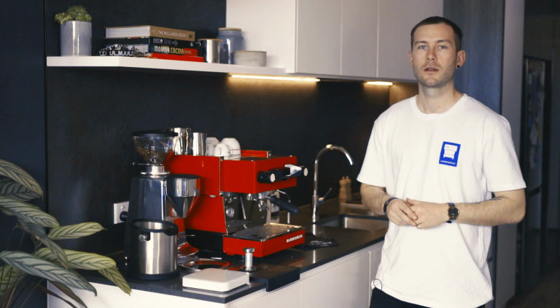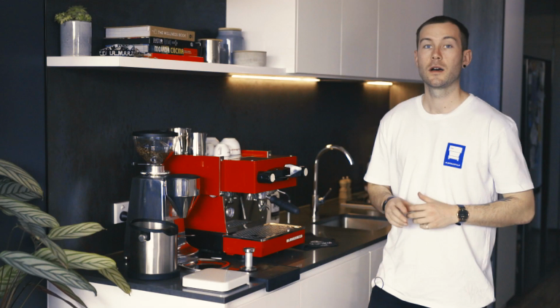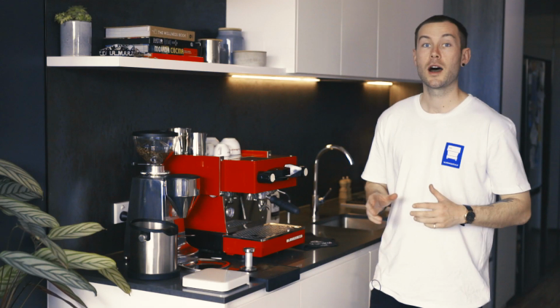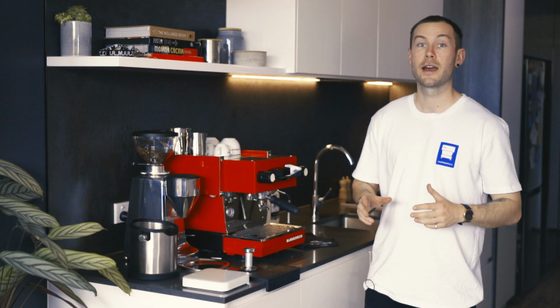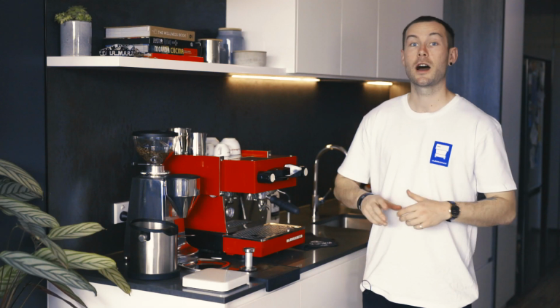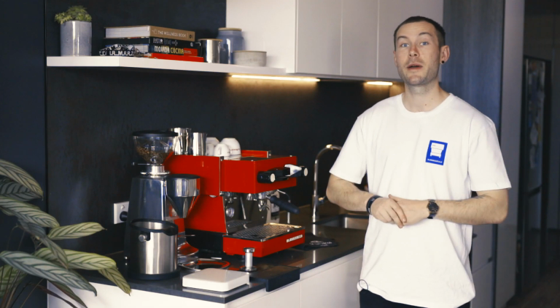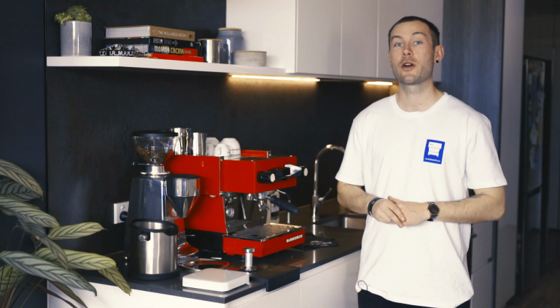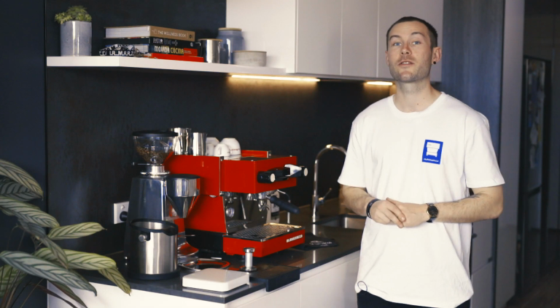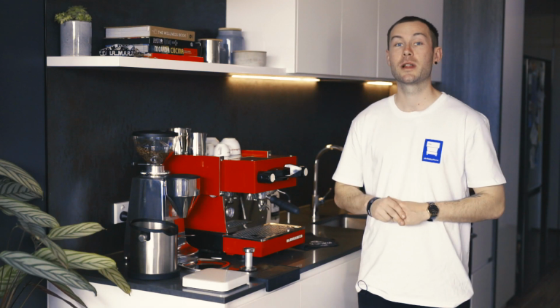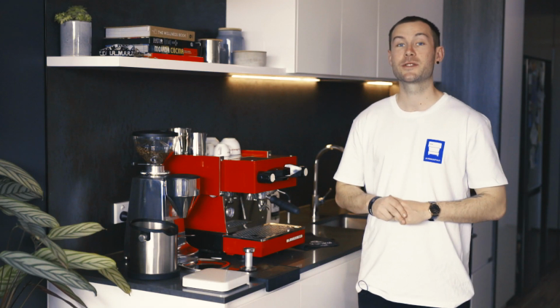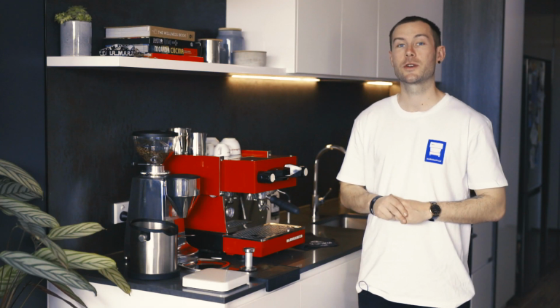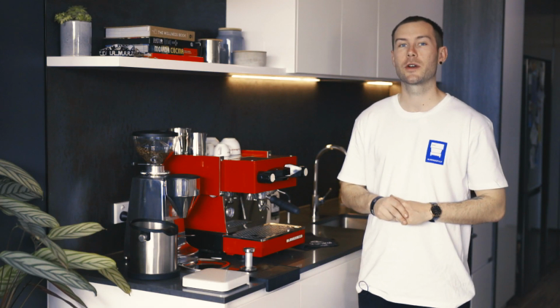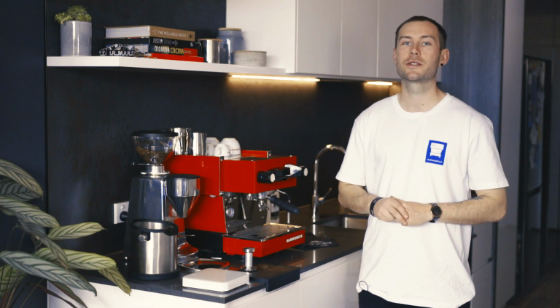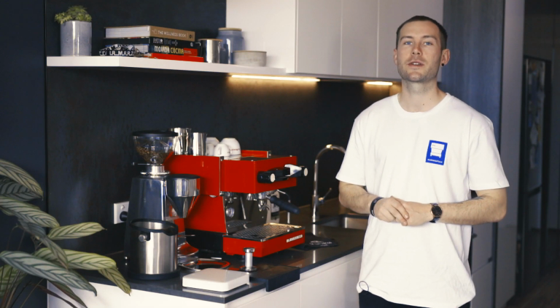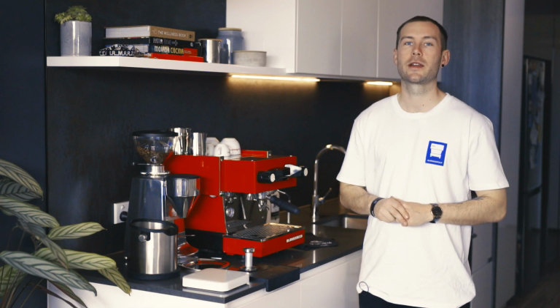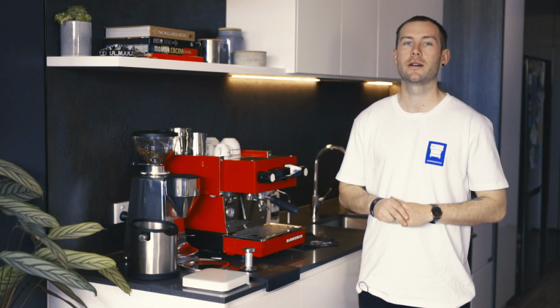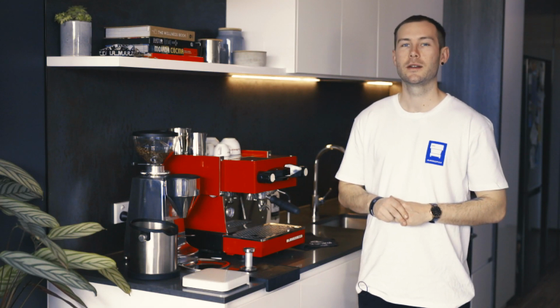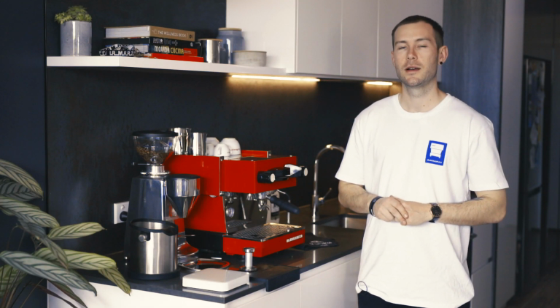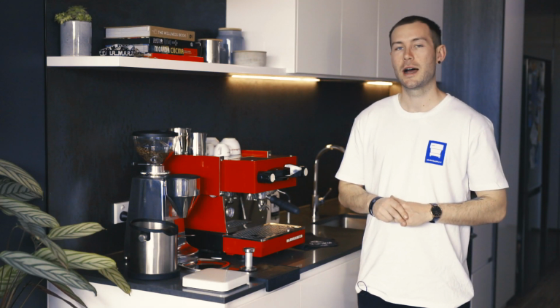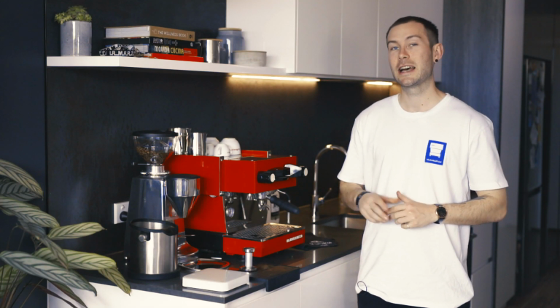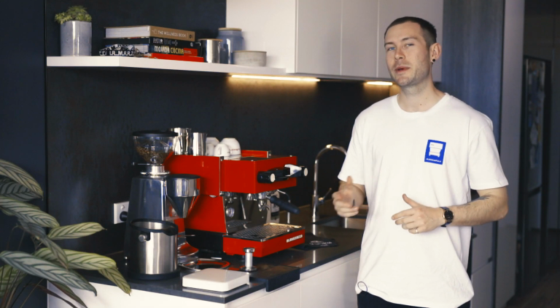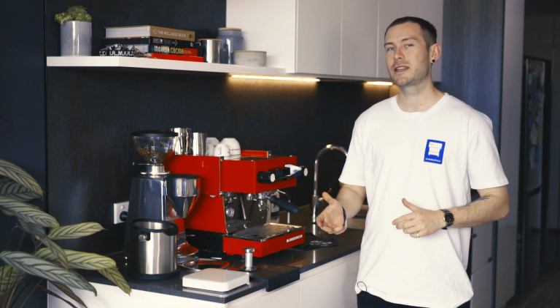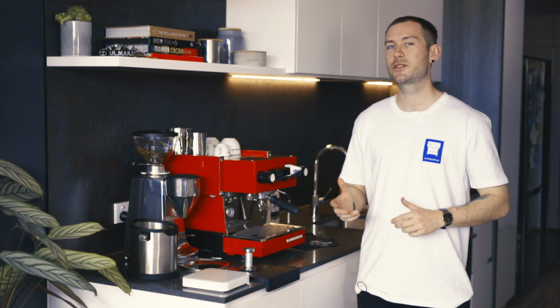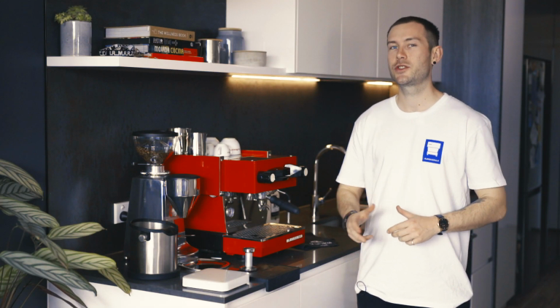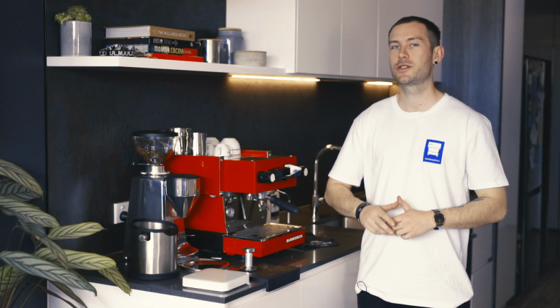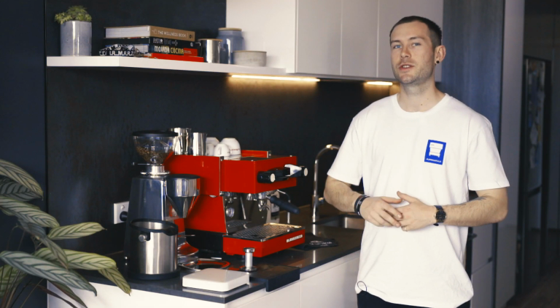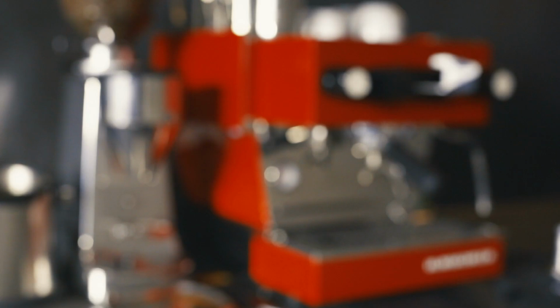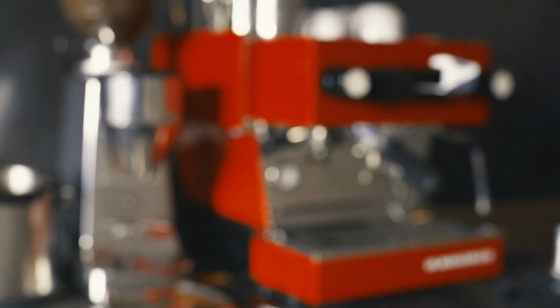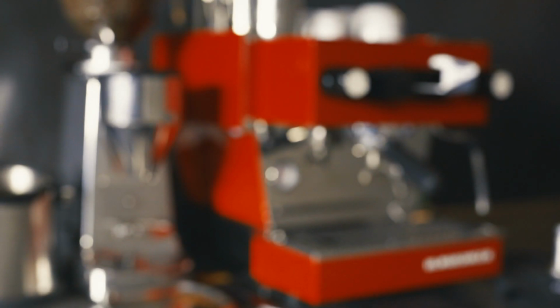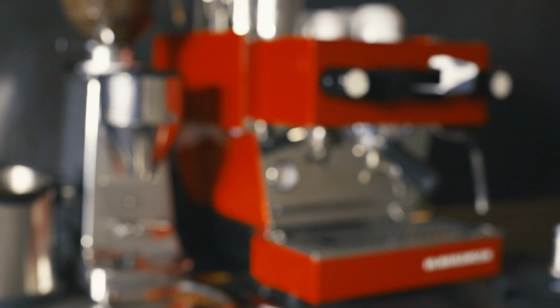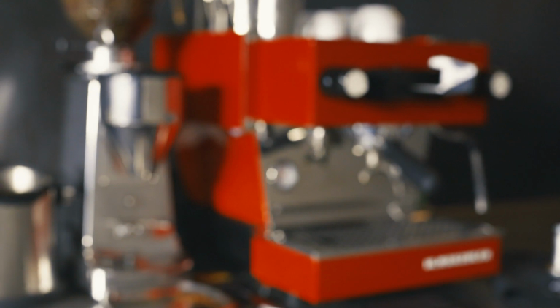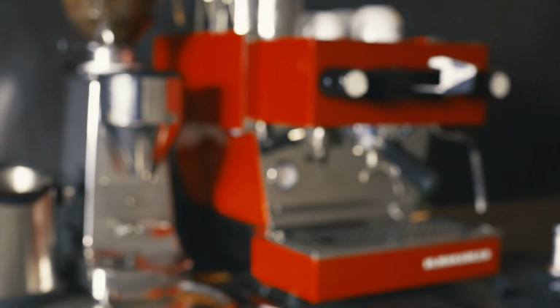Hi, I'm Eric from La Marzocco Australia. Allow me to introduce to you the Linea Mini.